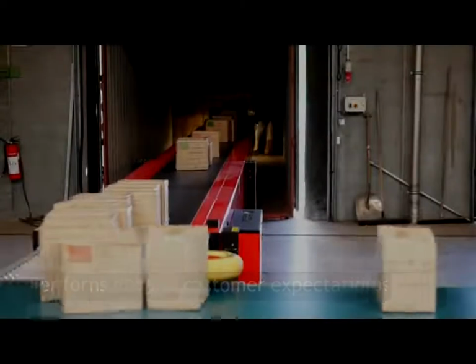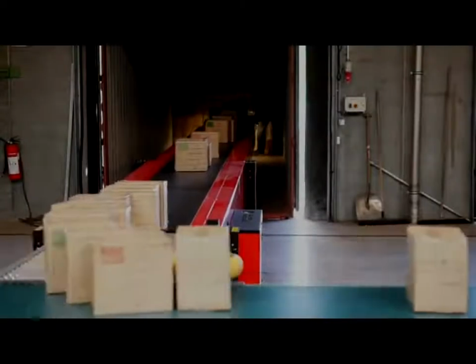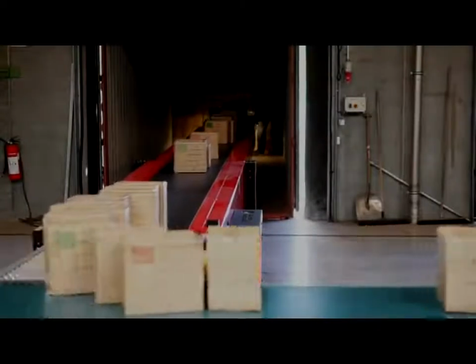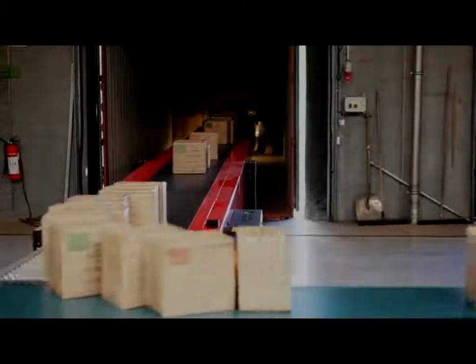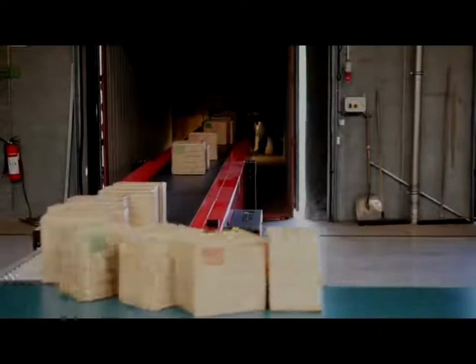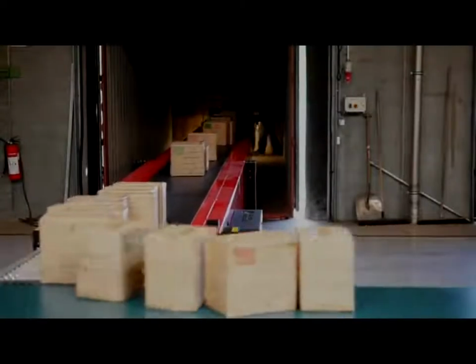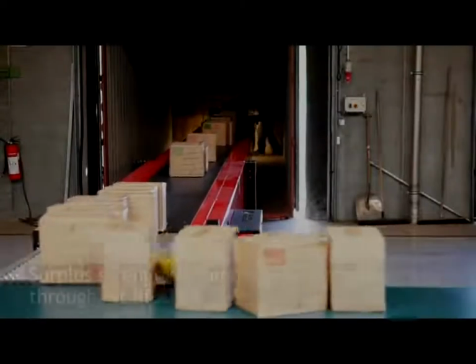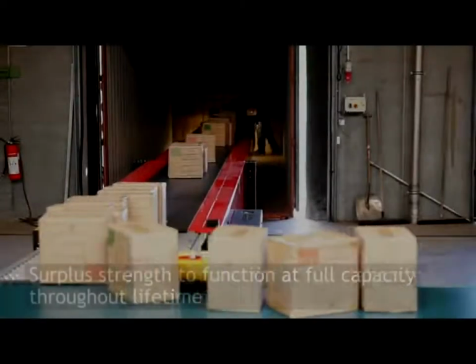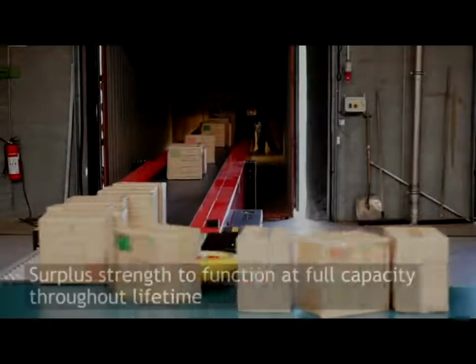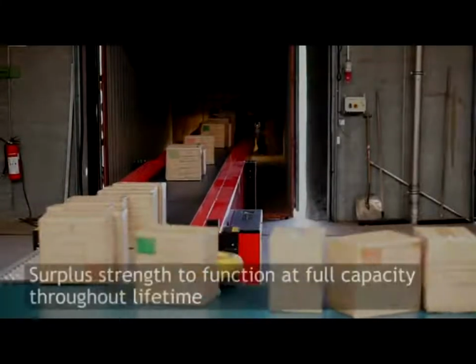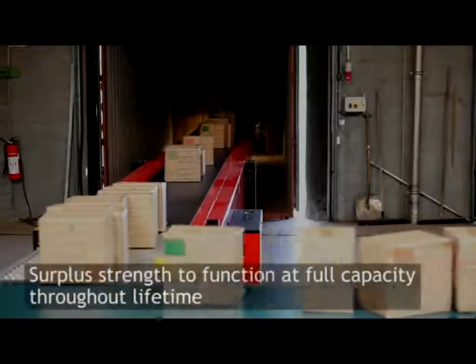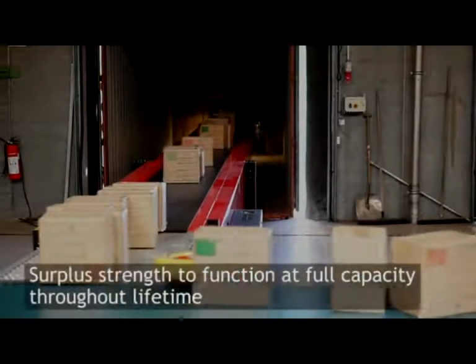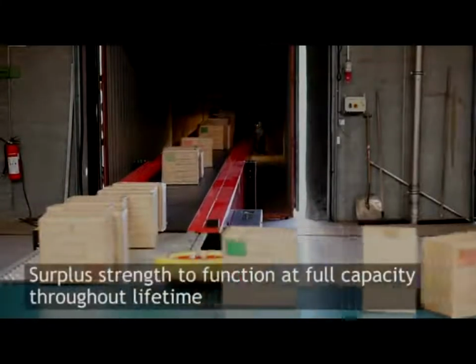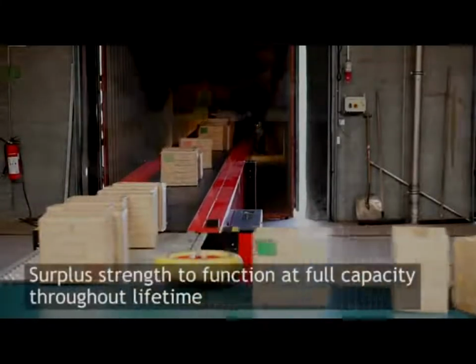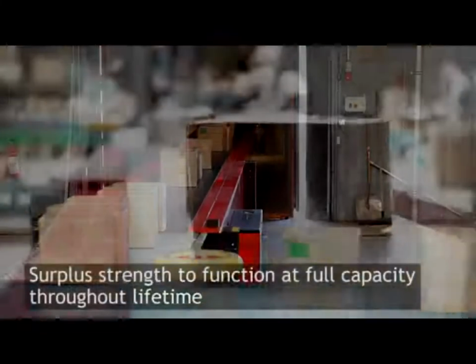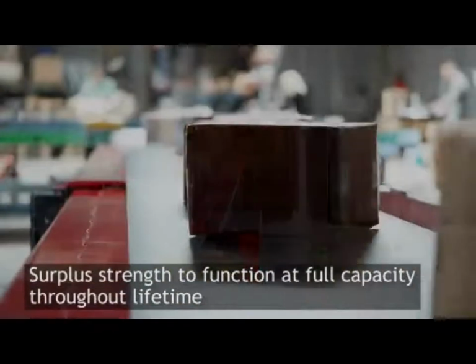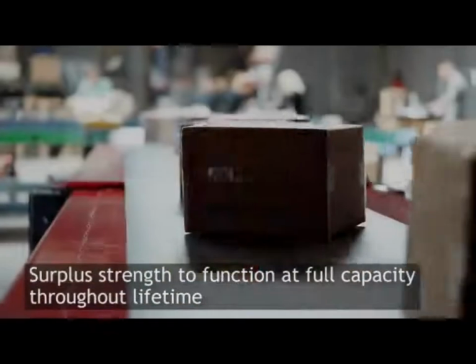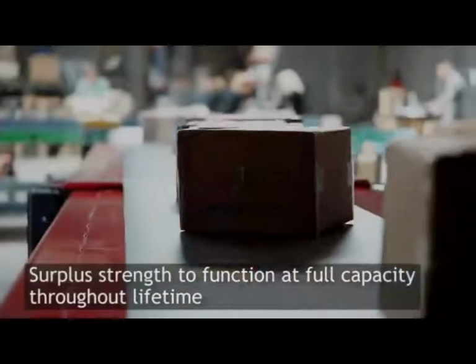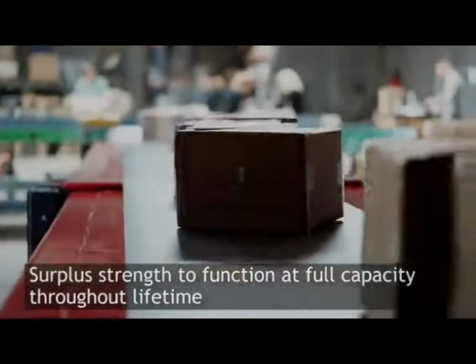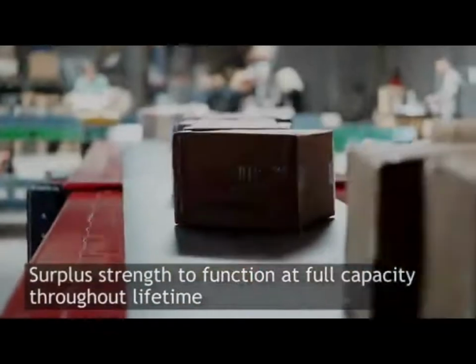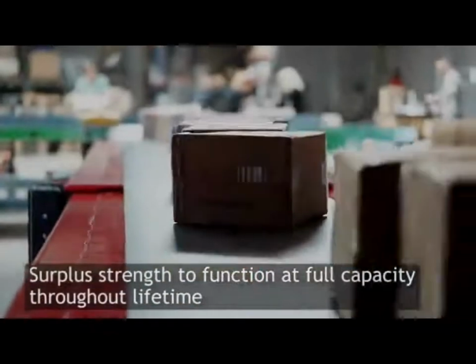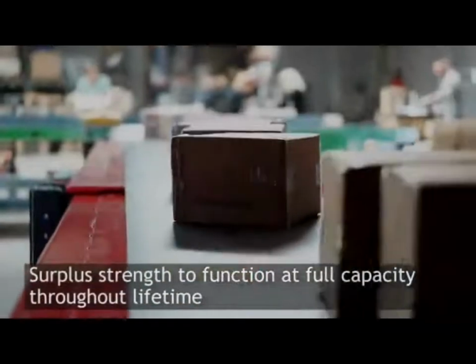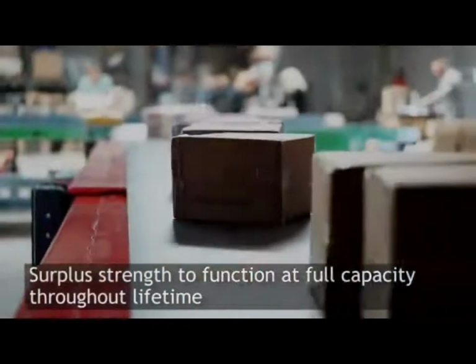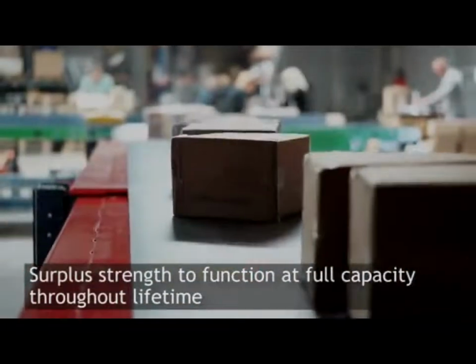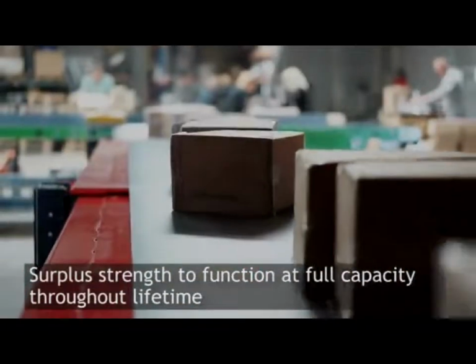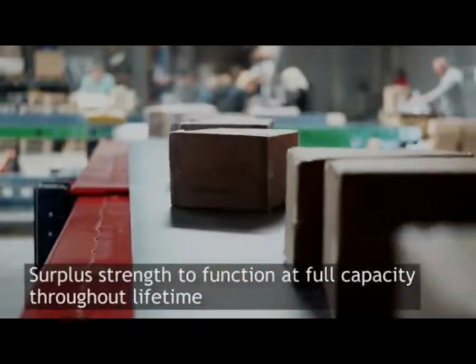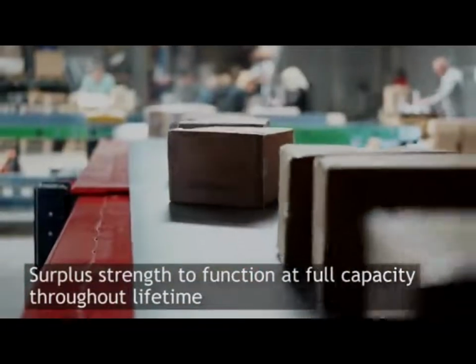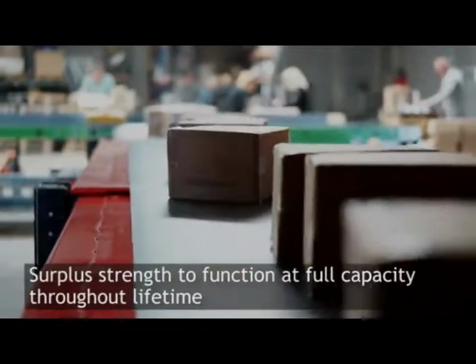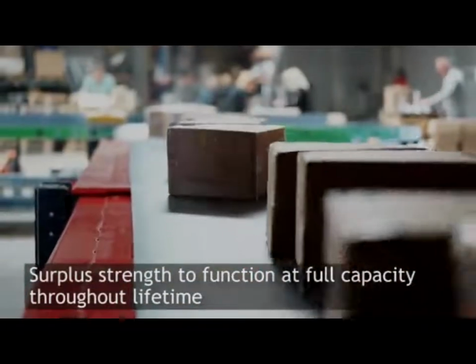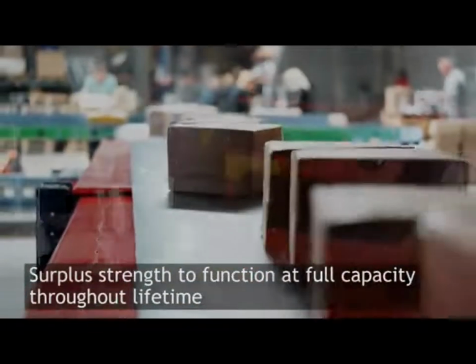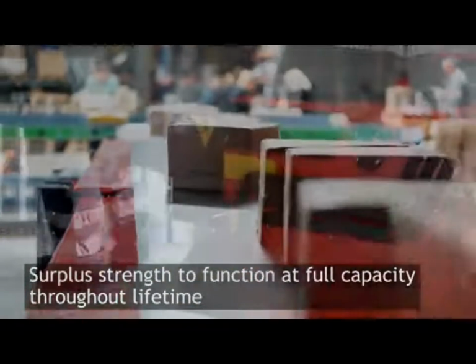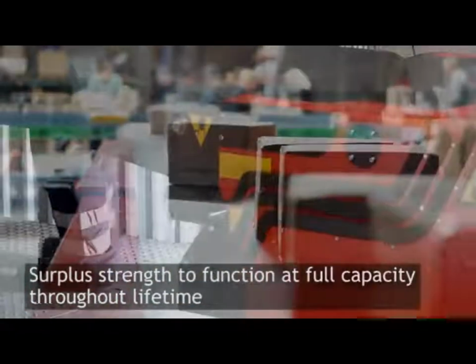Kalyan telescopic conveyors have surplus strength, so they function at full capacity throughout their extensive lifetime.